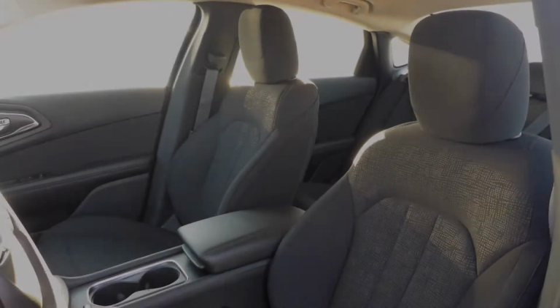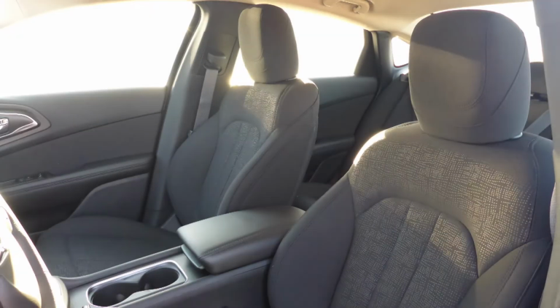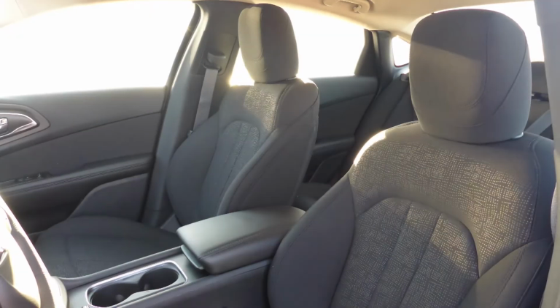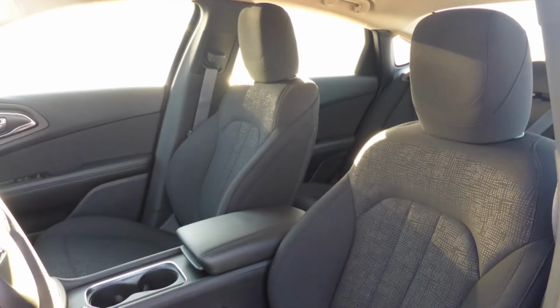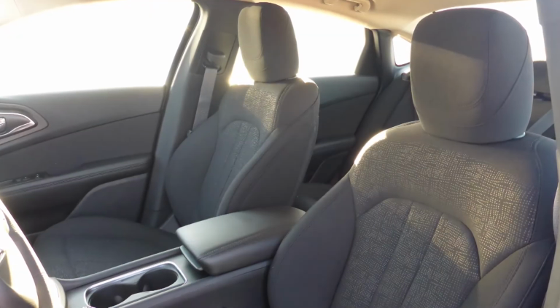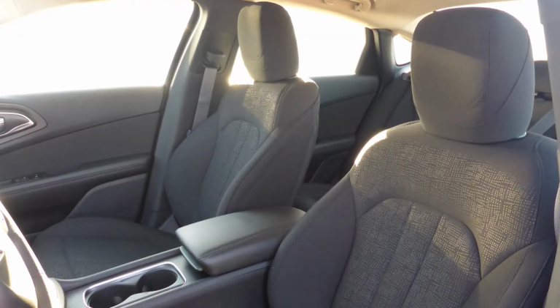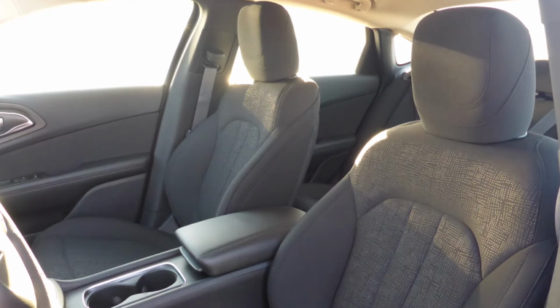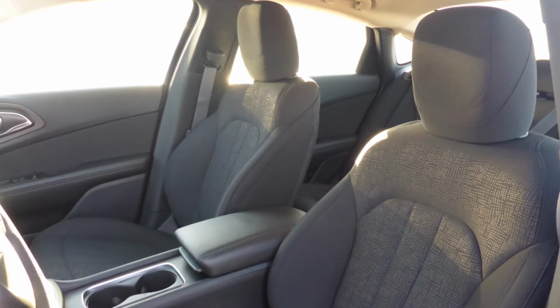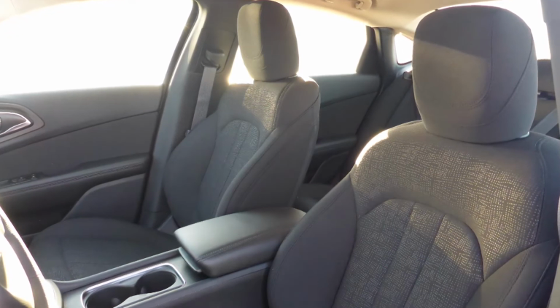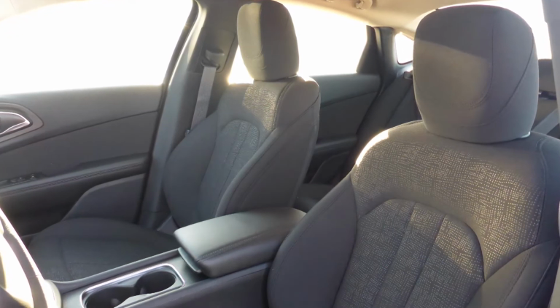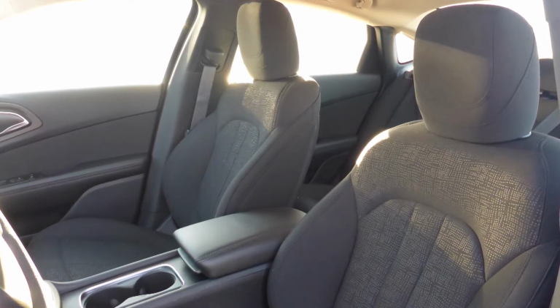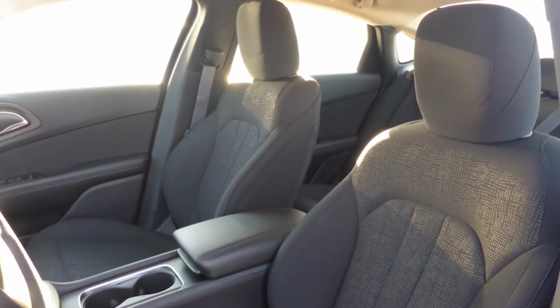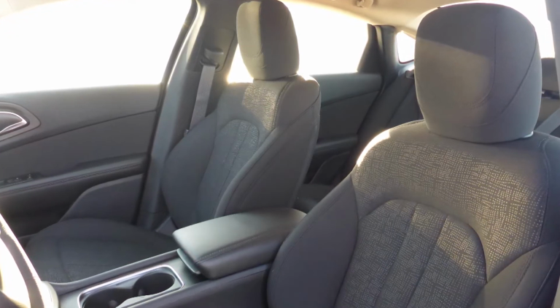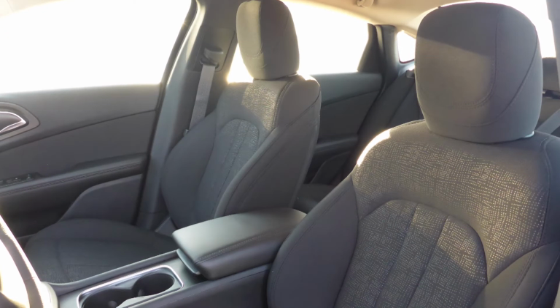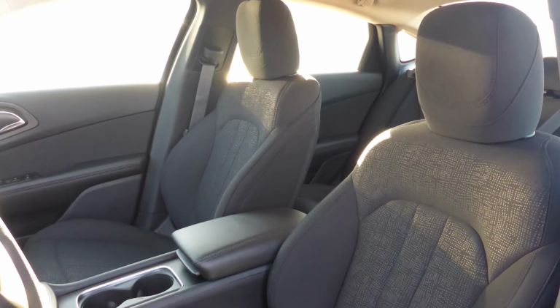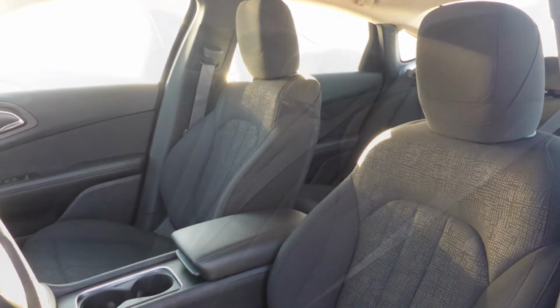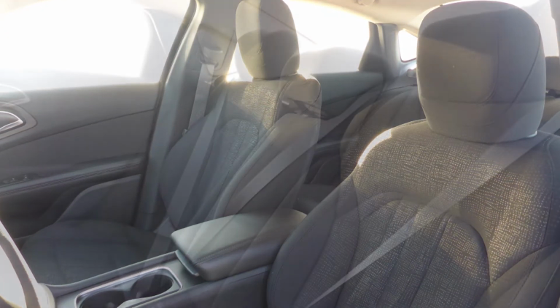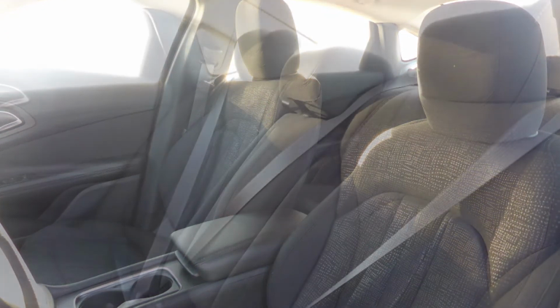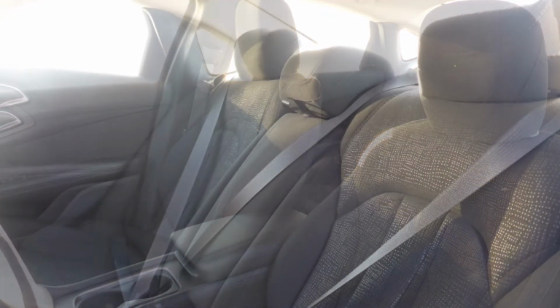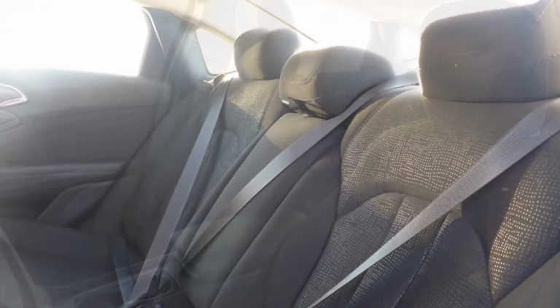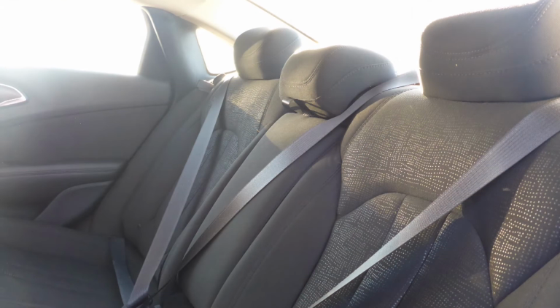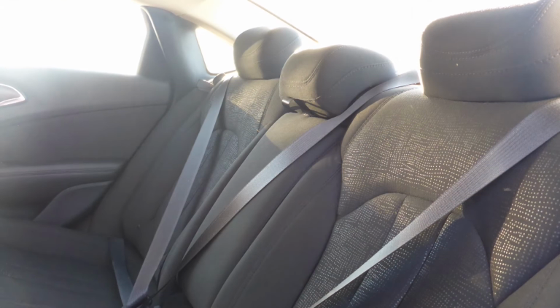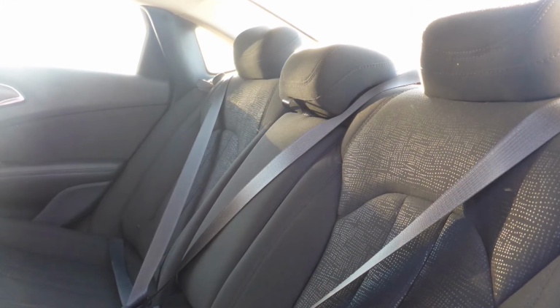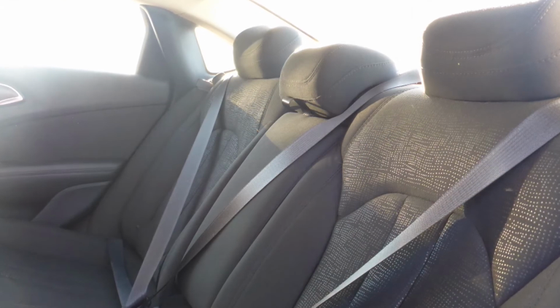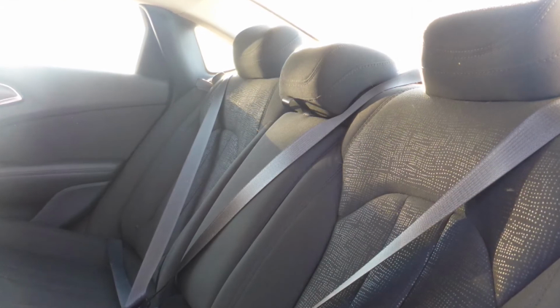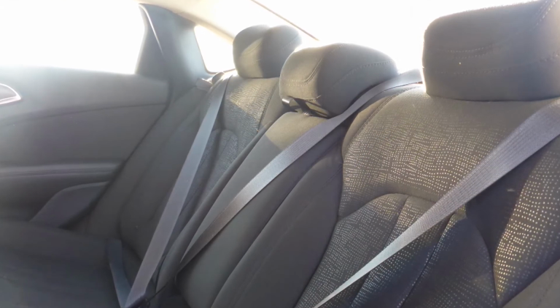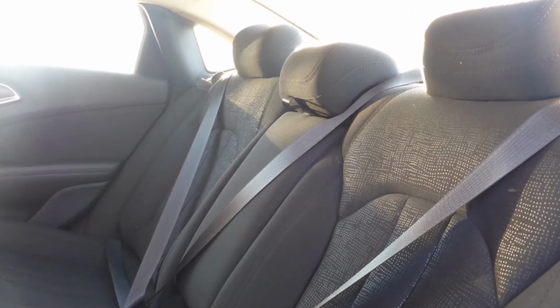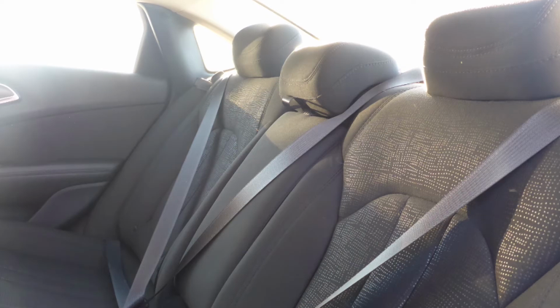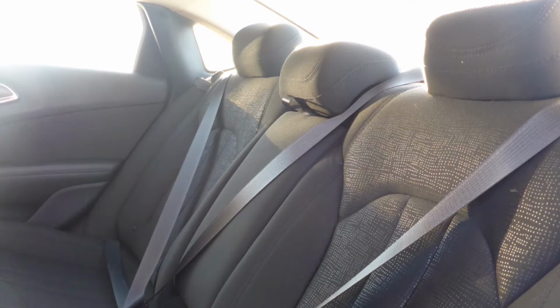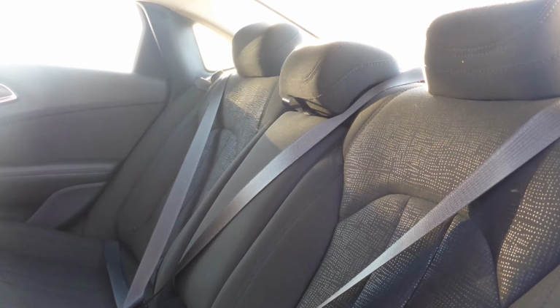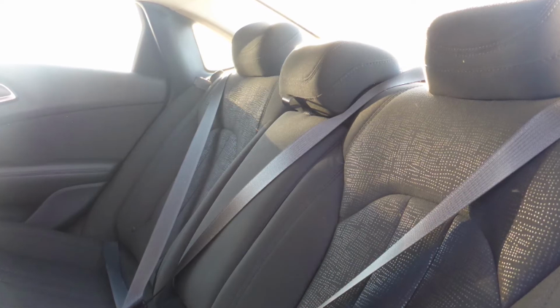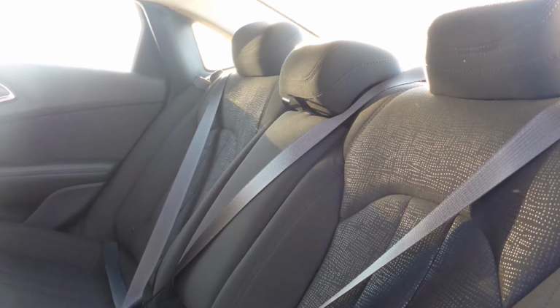Also Marianna, the interior features all-premium cloth seating with premium stitching and rear folding seats.